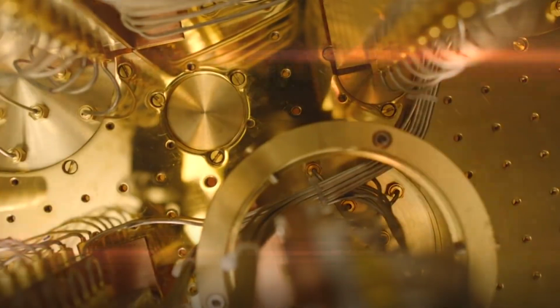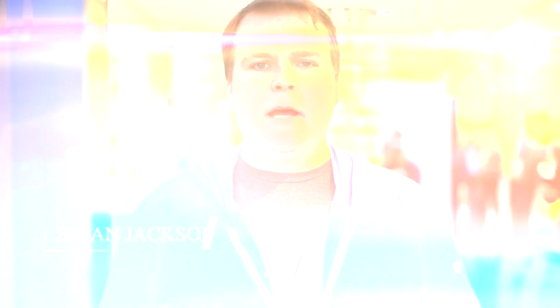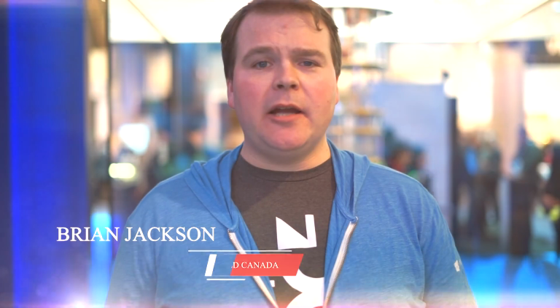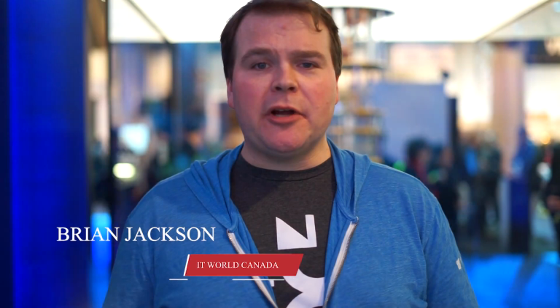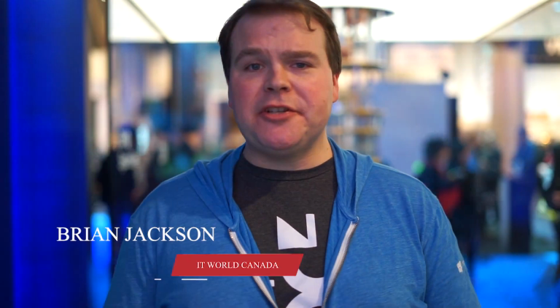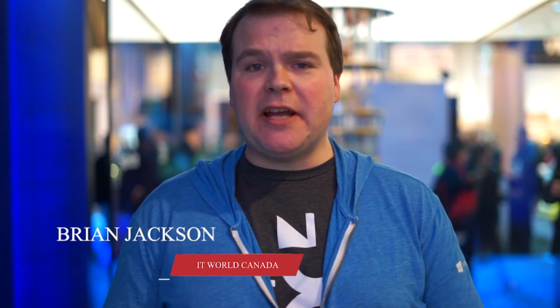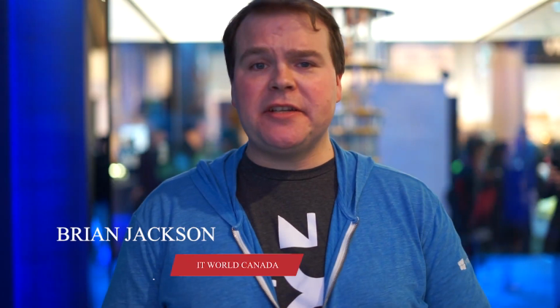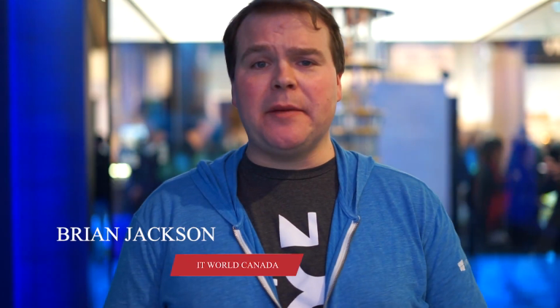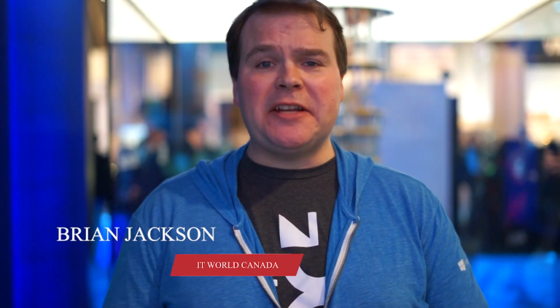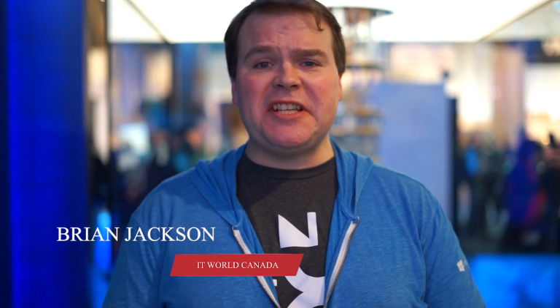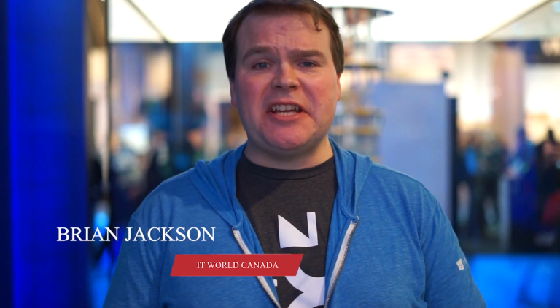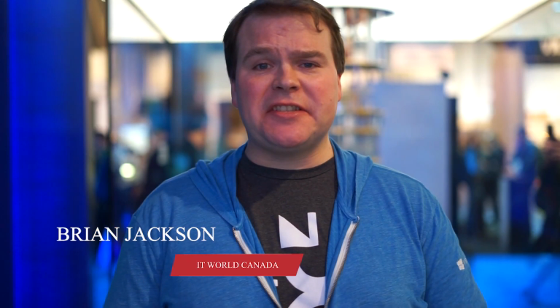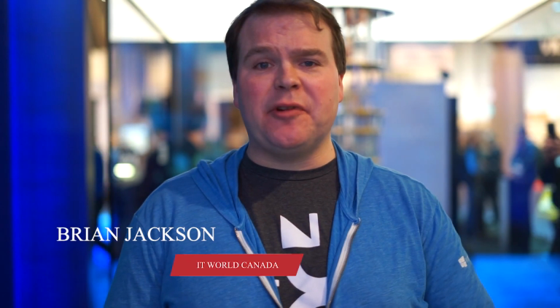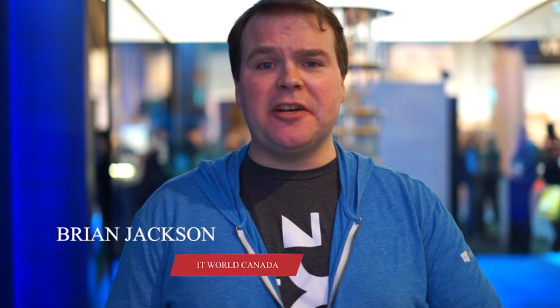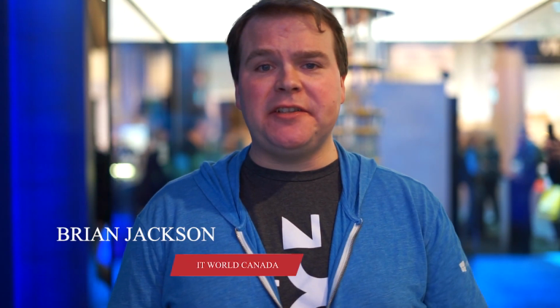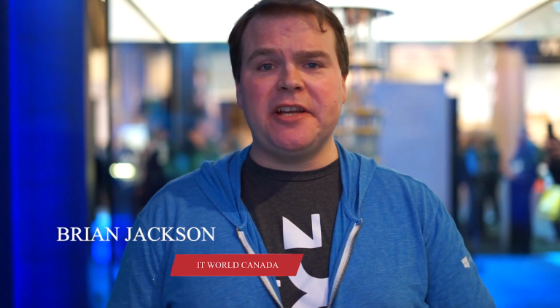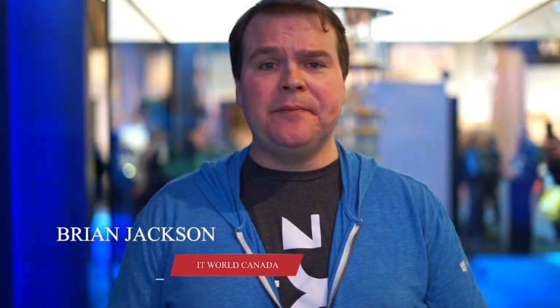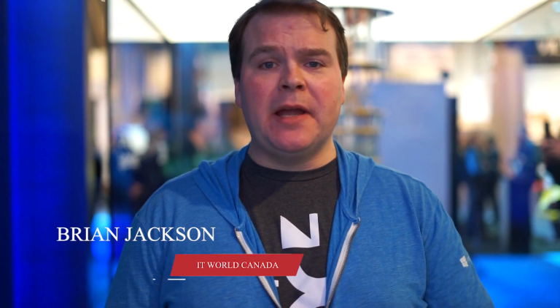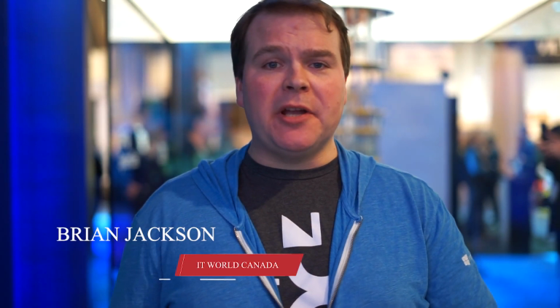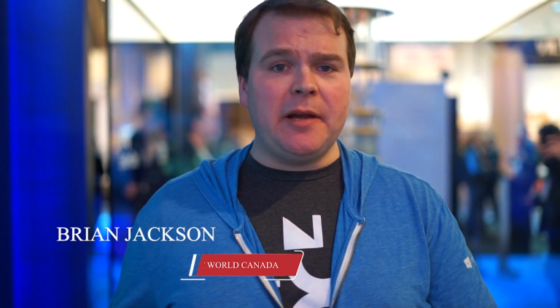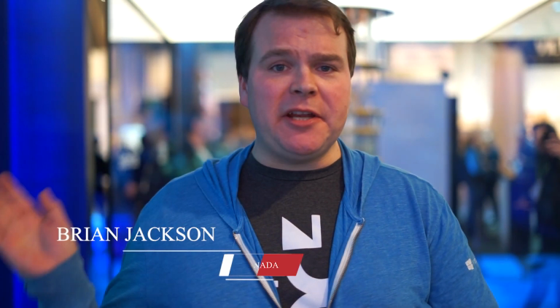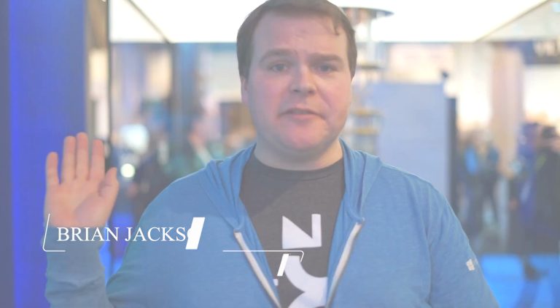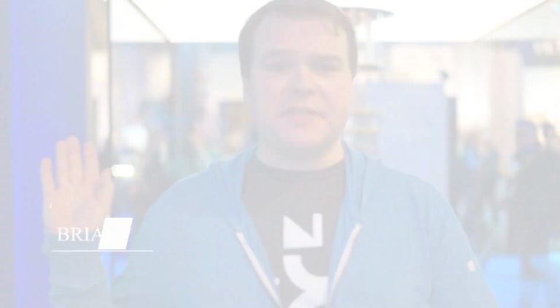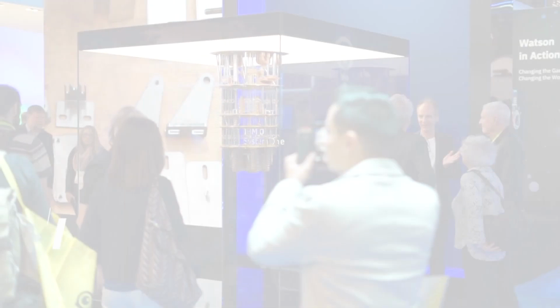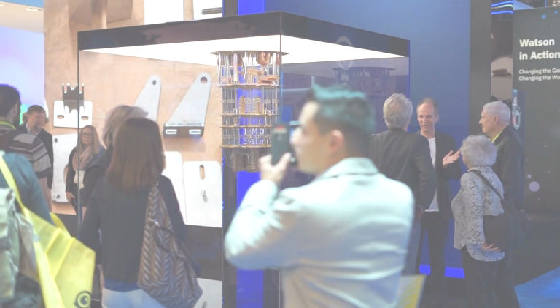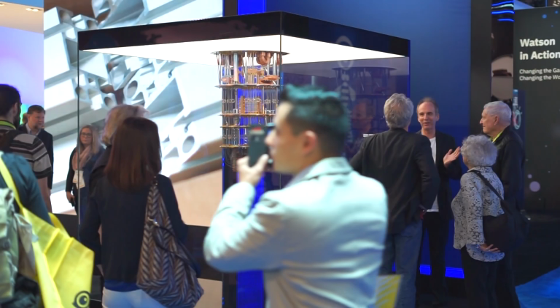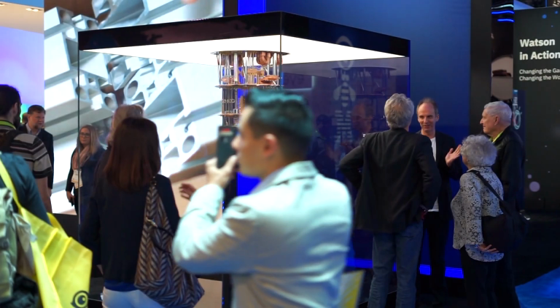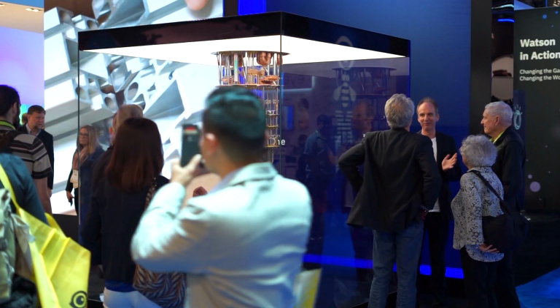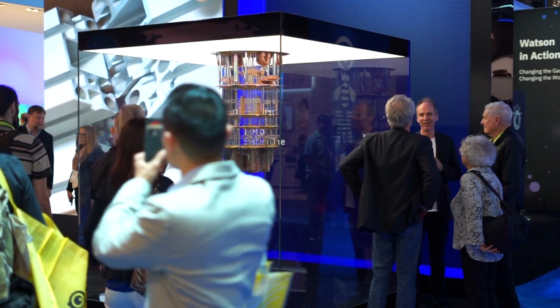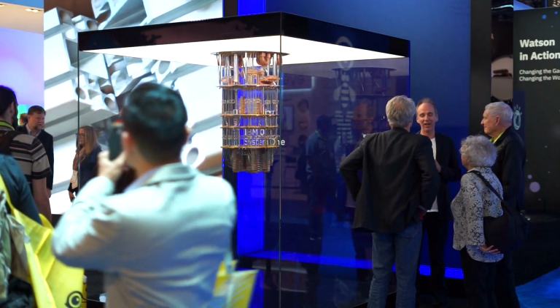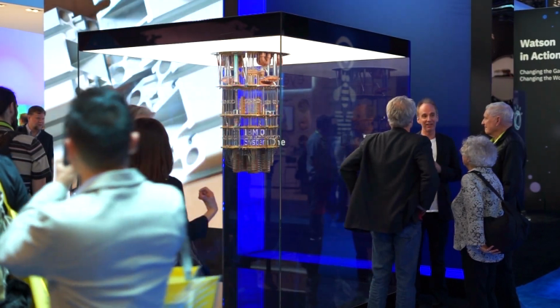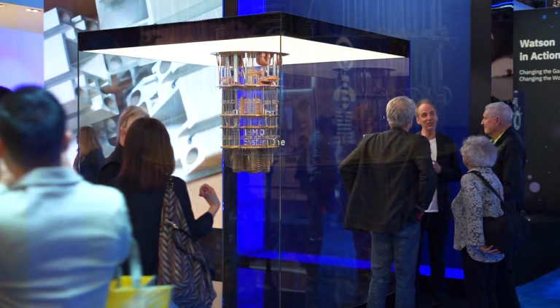Hi, I'm Brian Jackson. I'm at CES 2019. Behind me here is IBM's new quantum system.